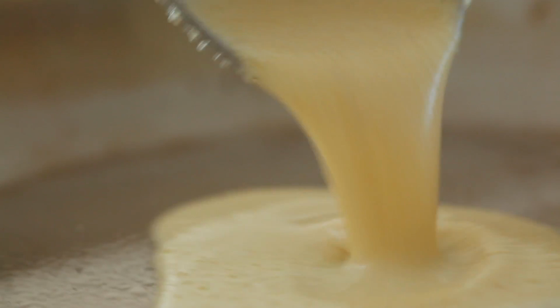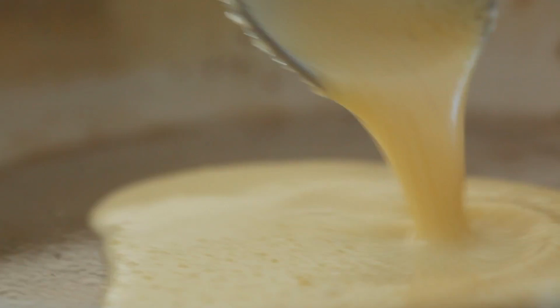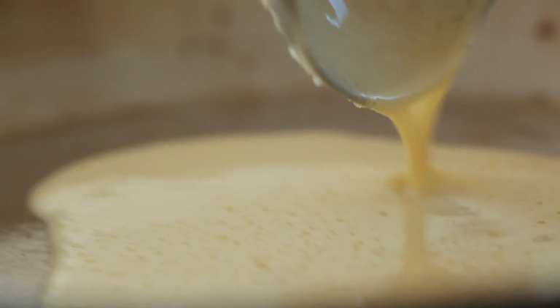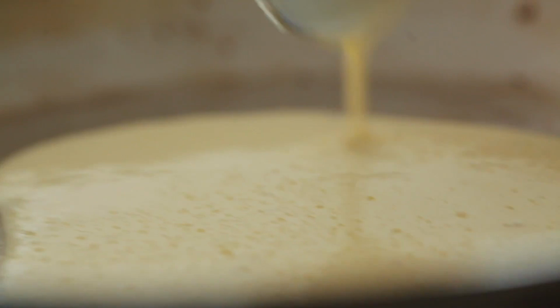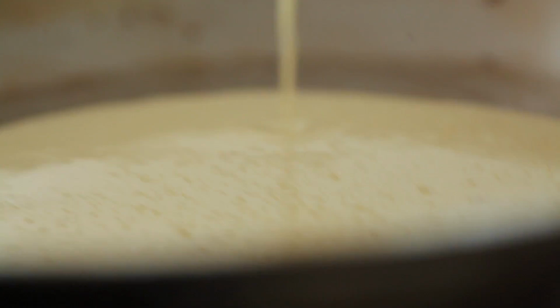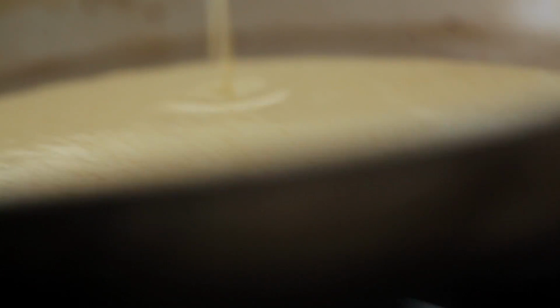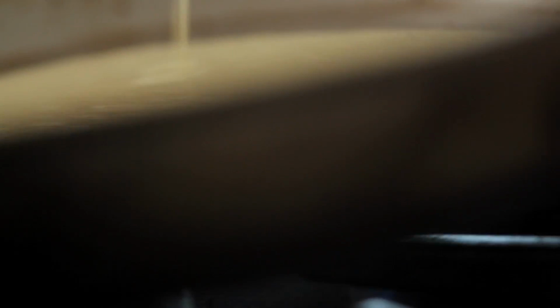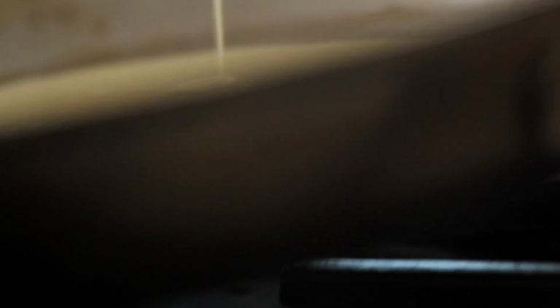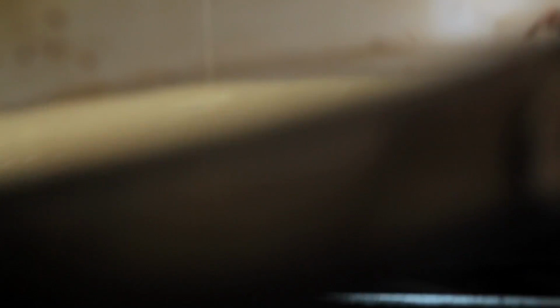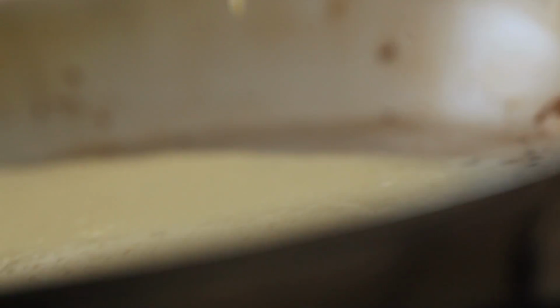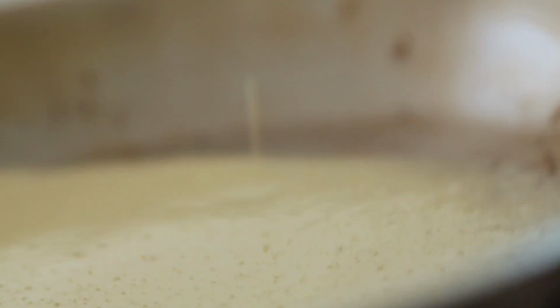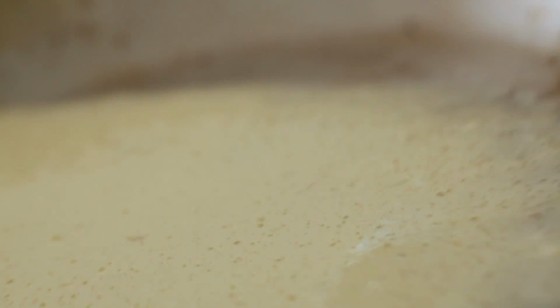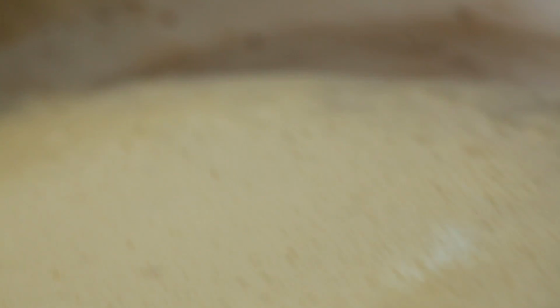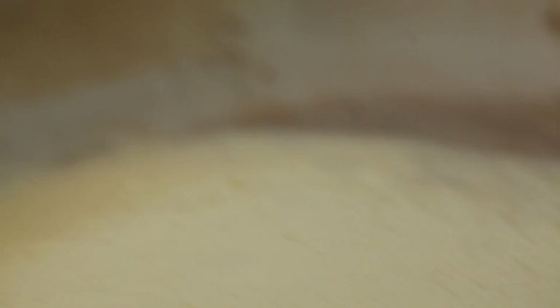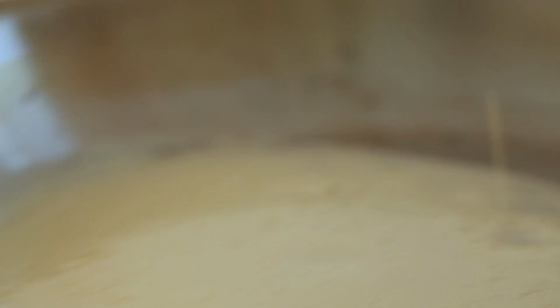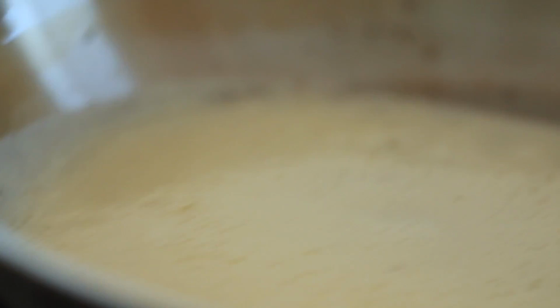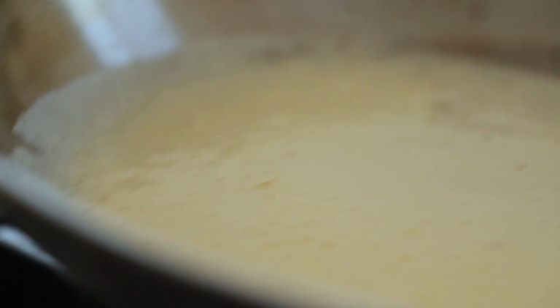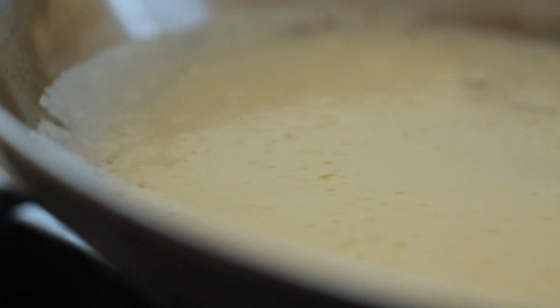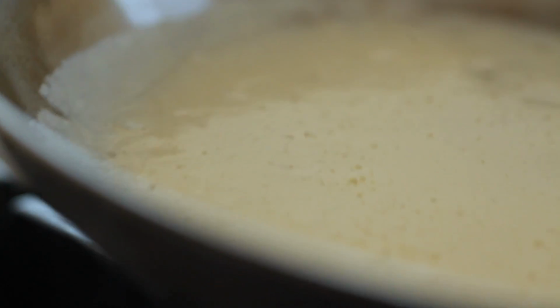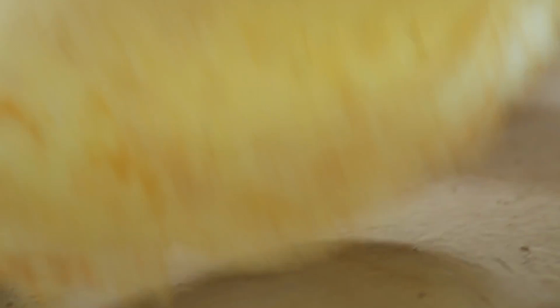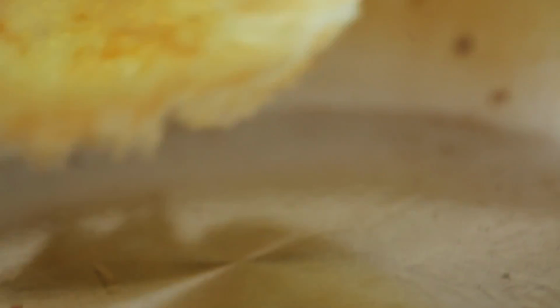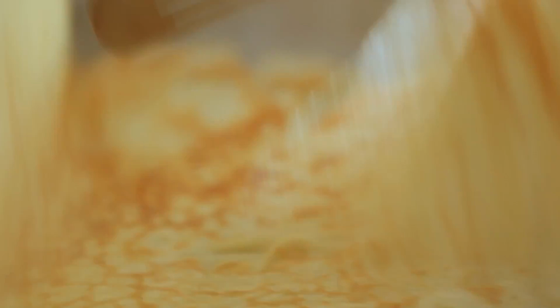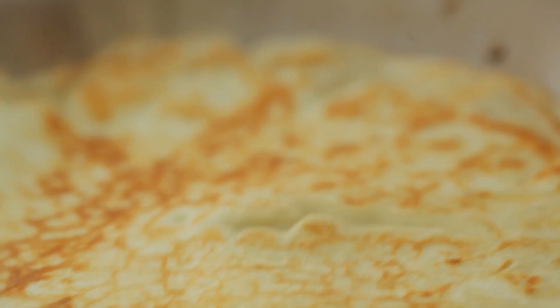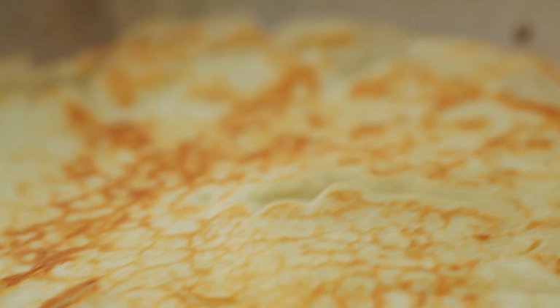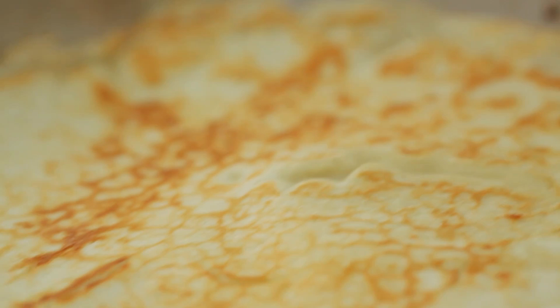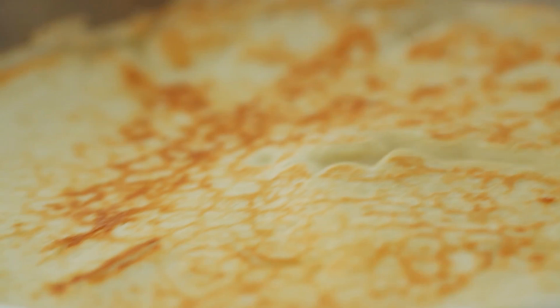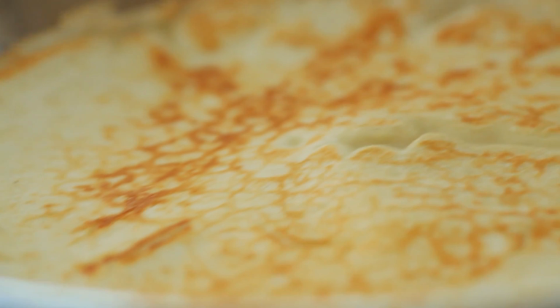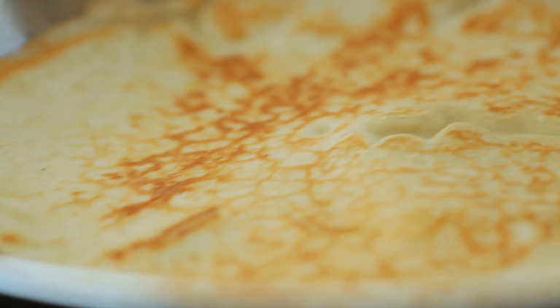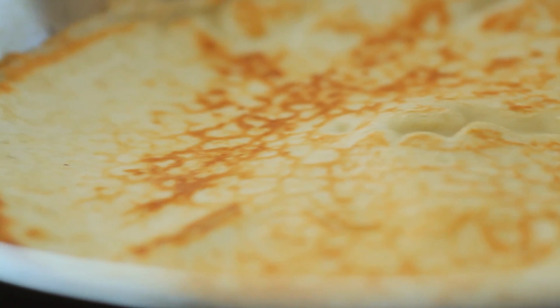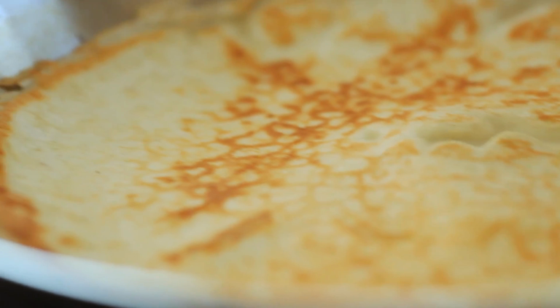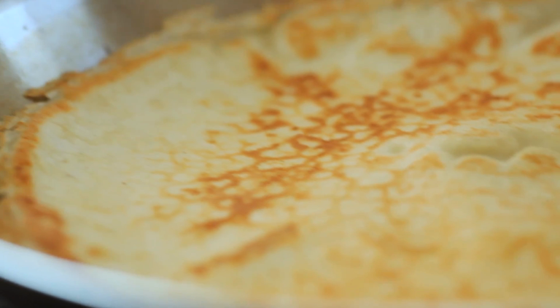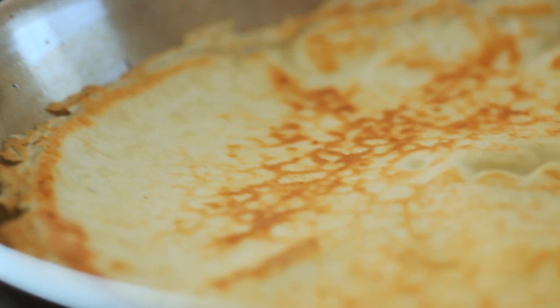In a greased pan over medium heat, add the batter tilting the pan to spread. Cook for about a minute per side until golden brown.